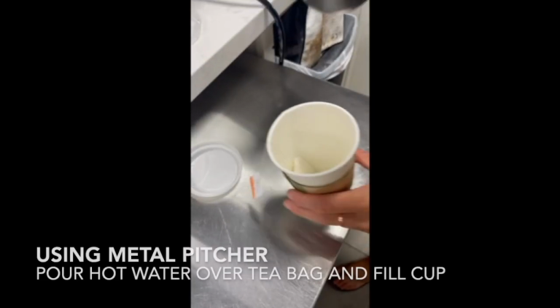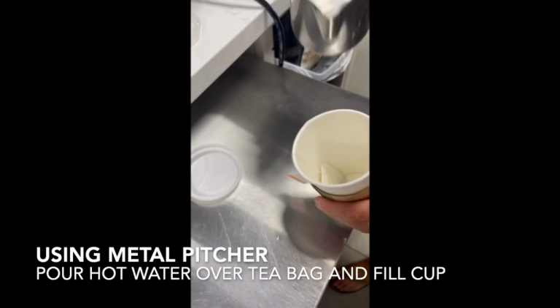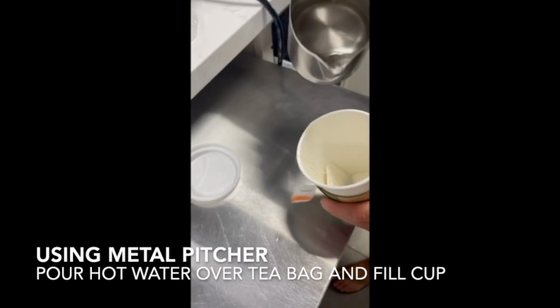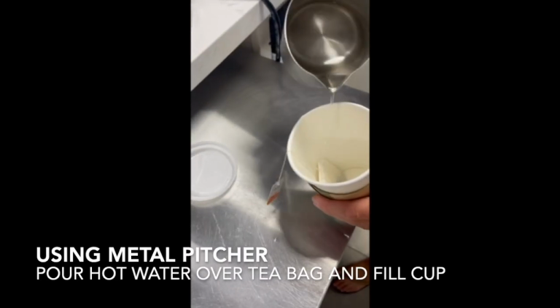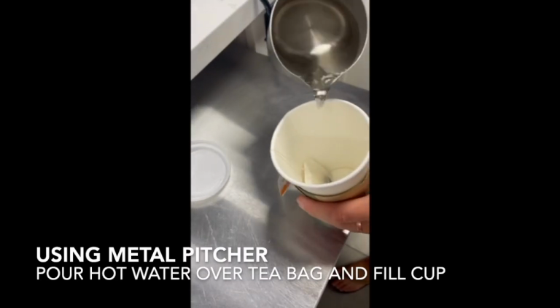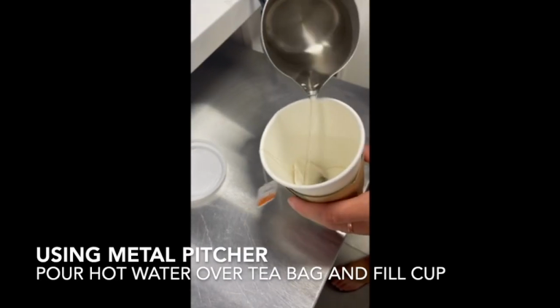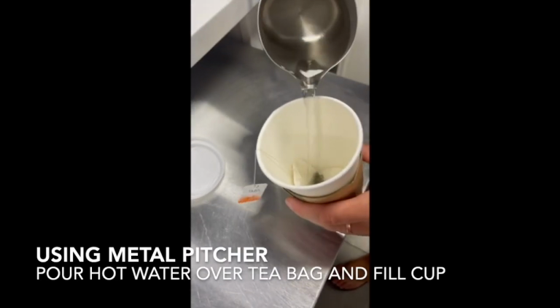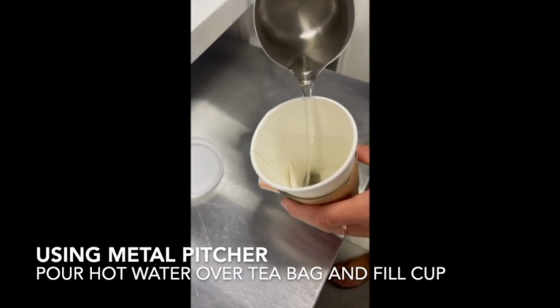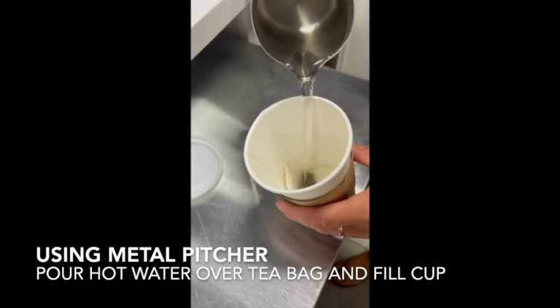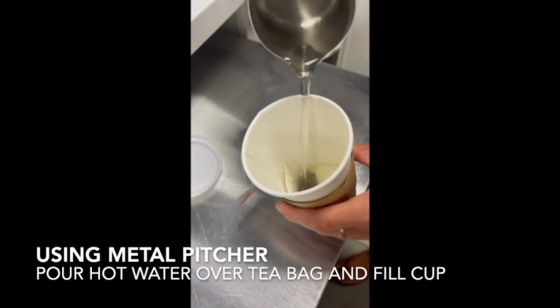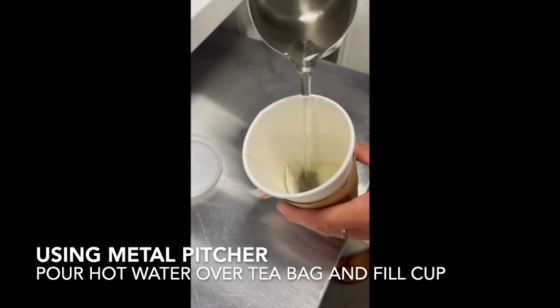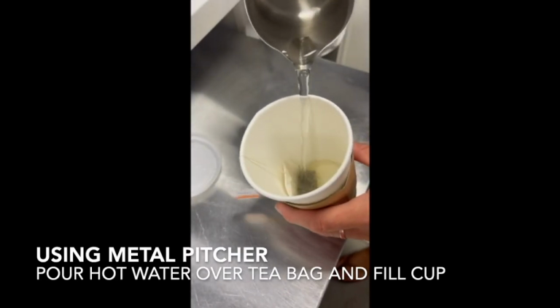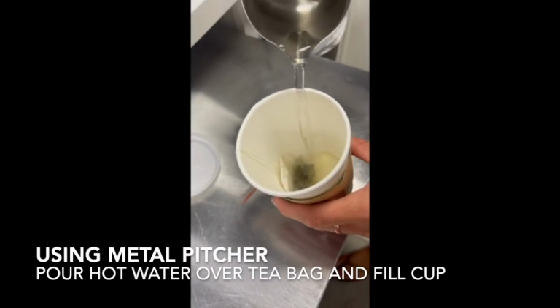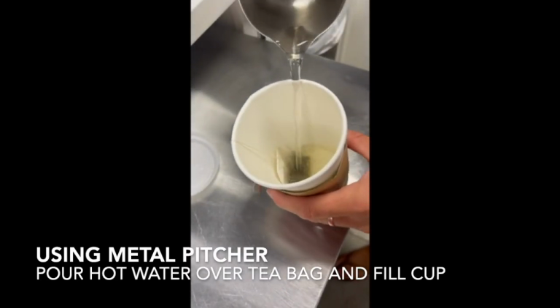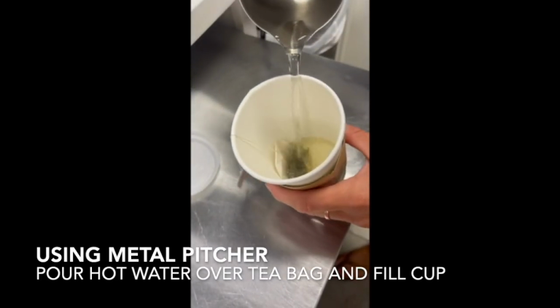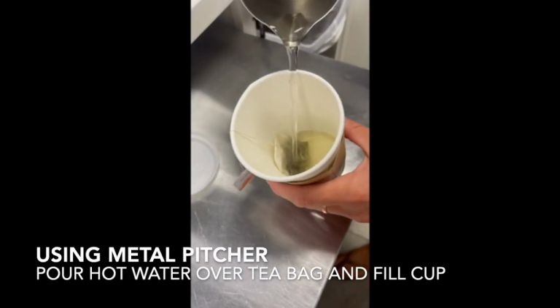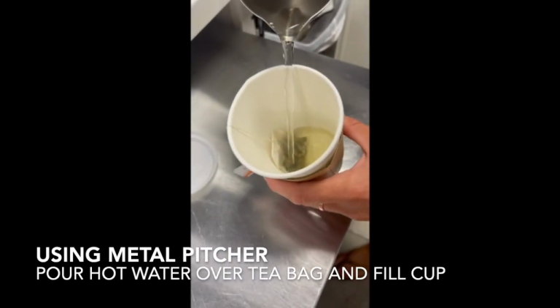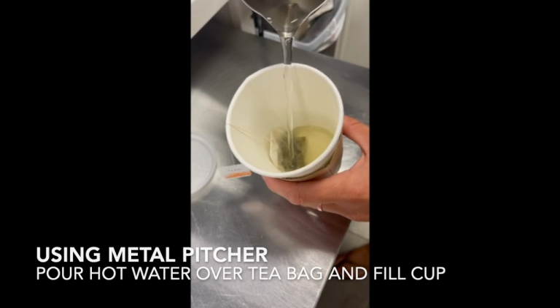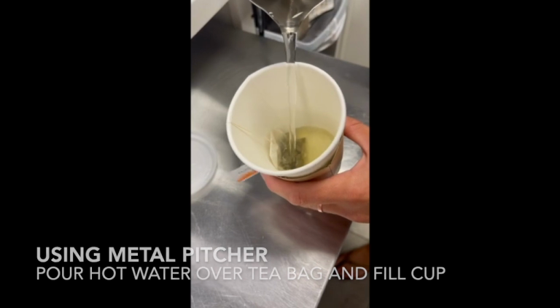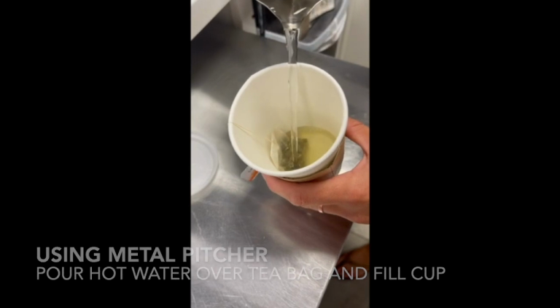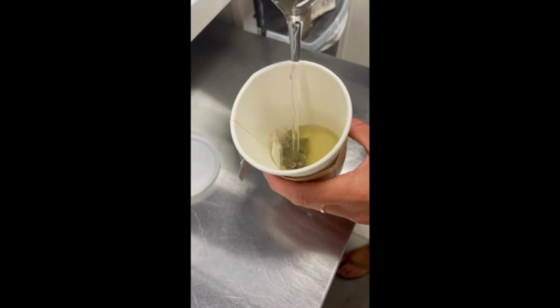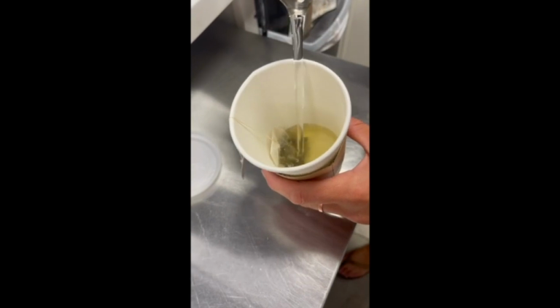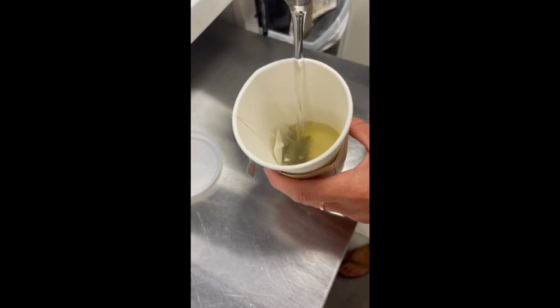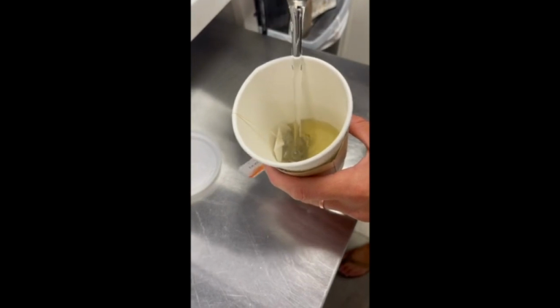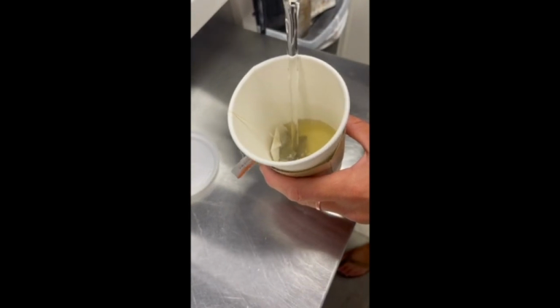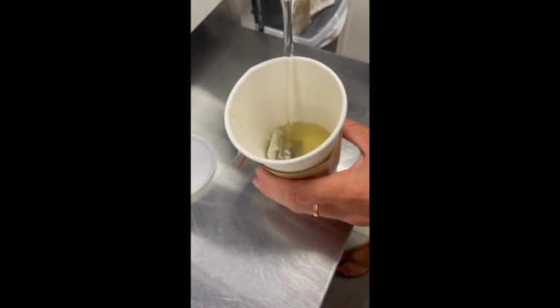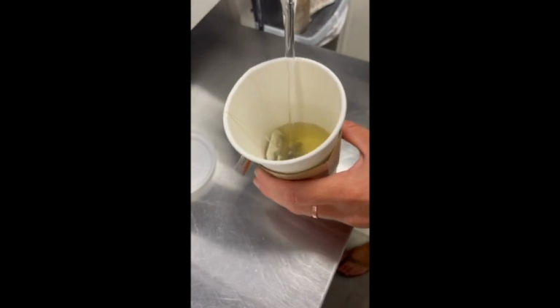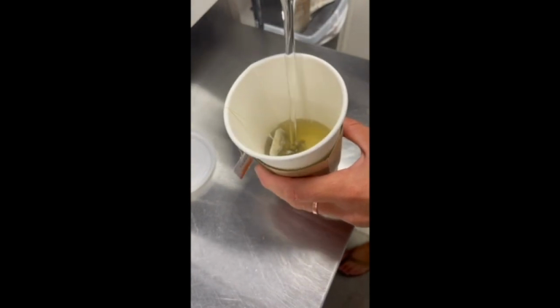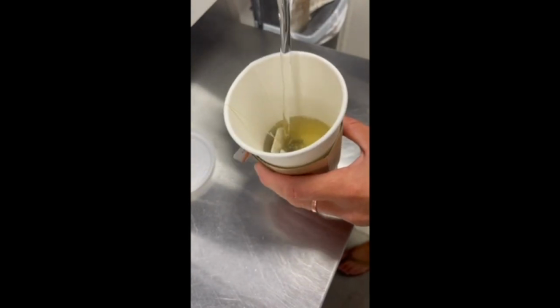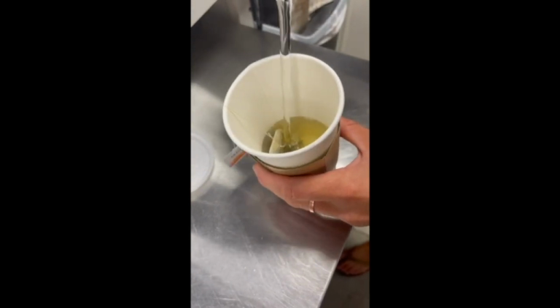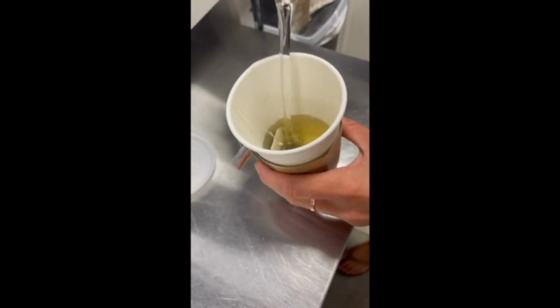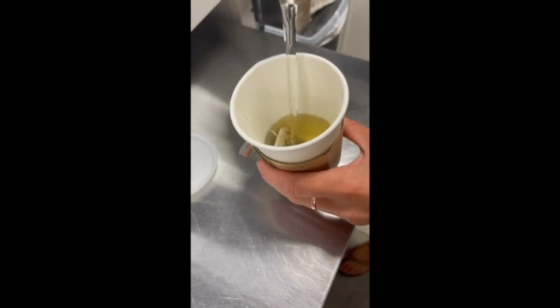Next, we're going to get some hot water using the metal pitcher and we're going to pour that right over the hot tea bag.